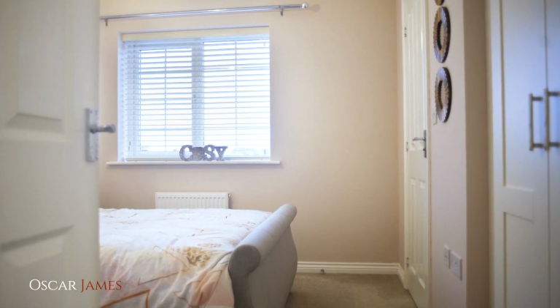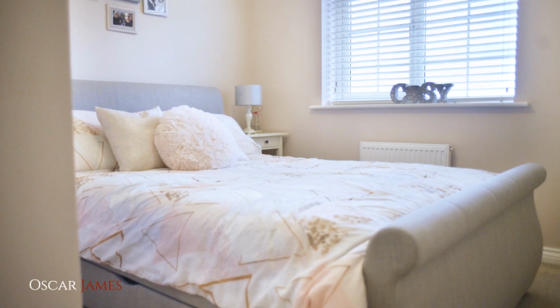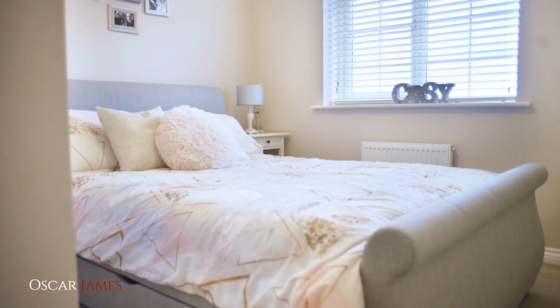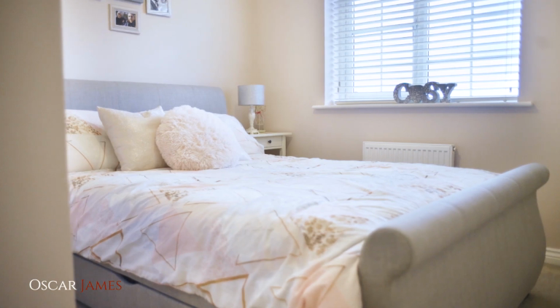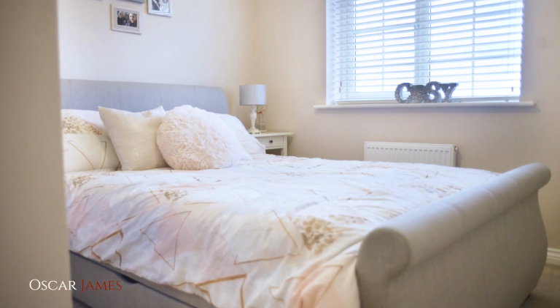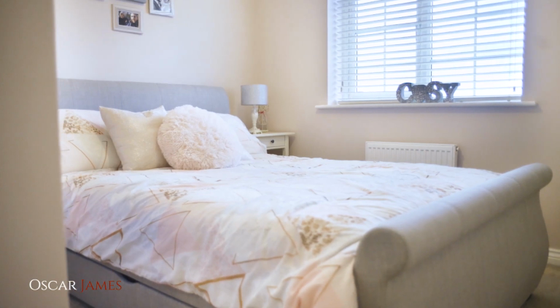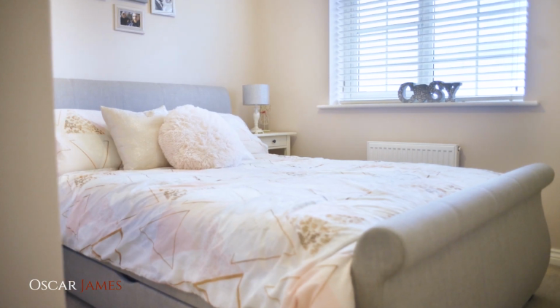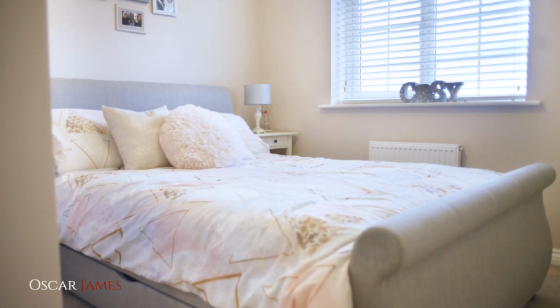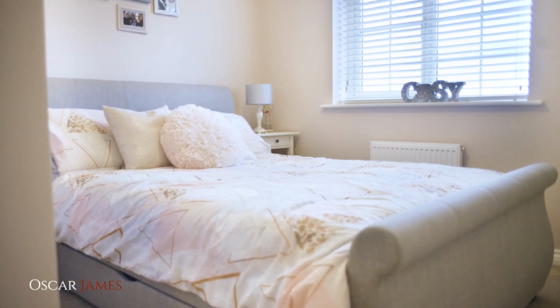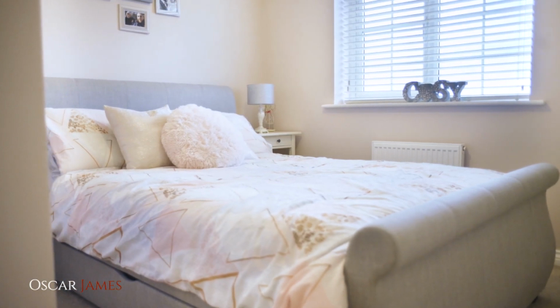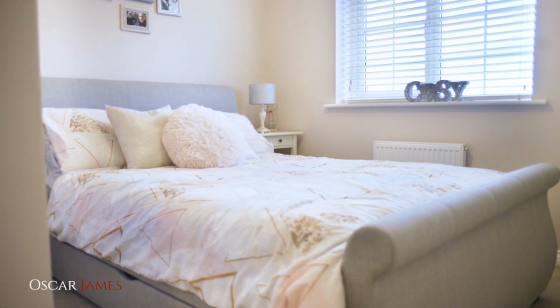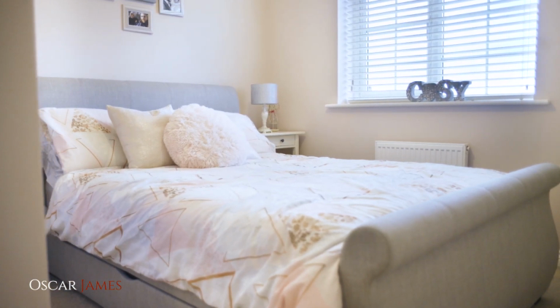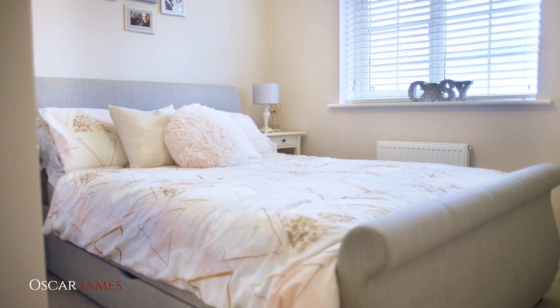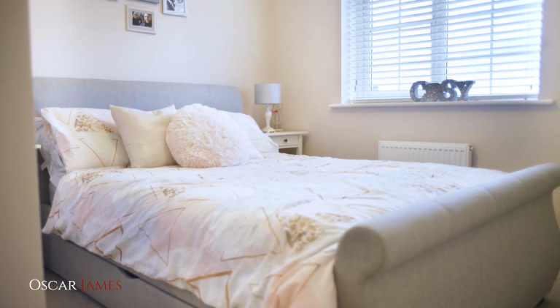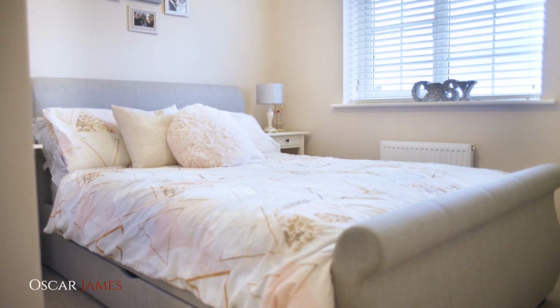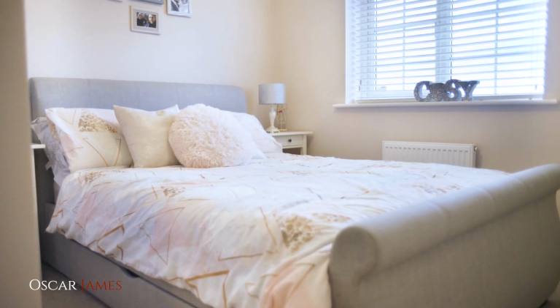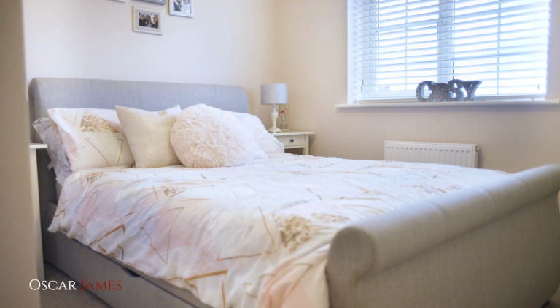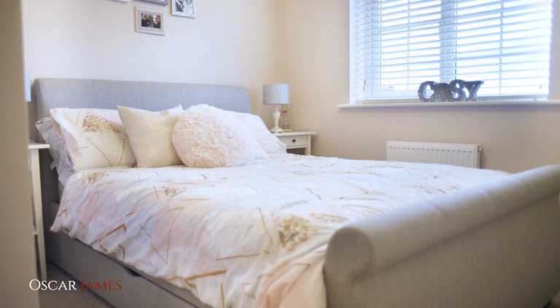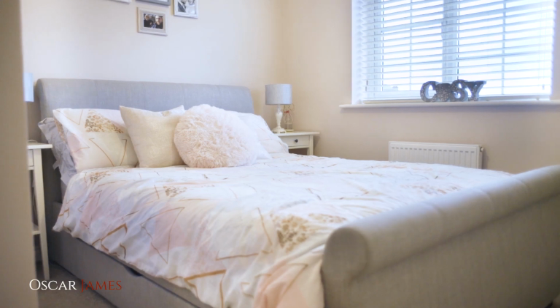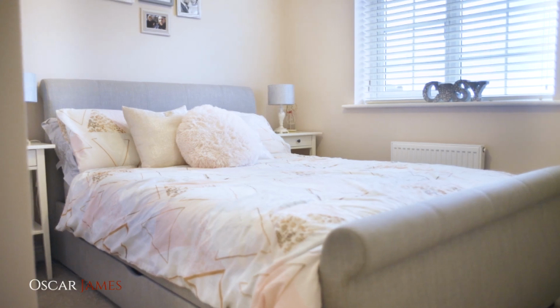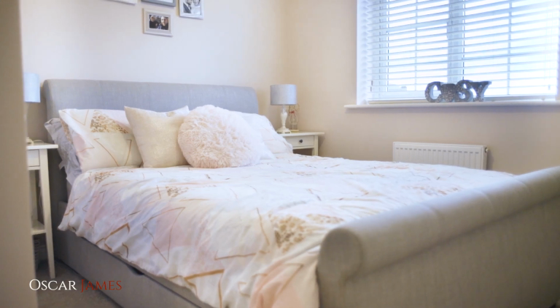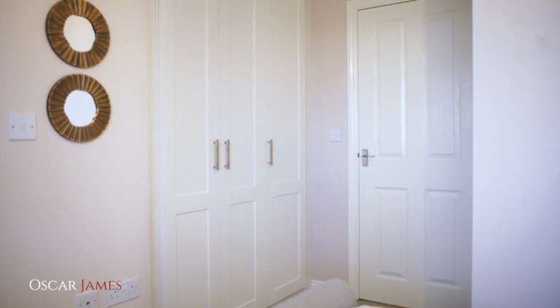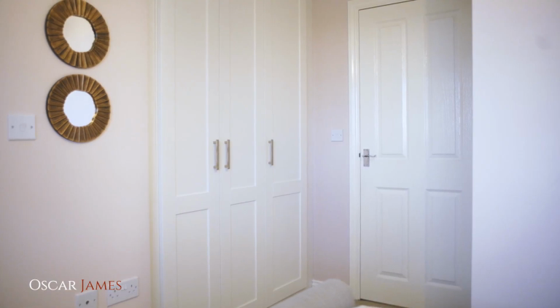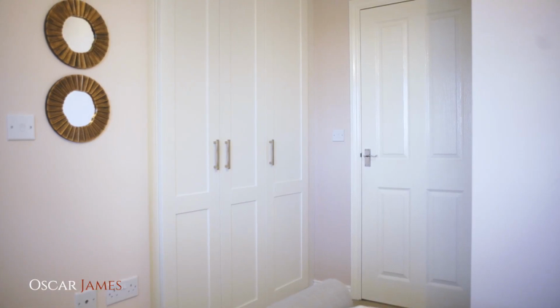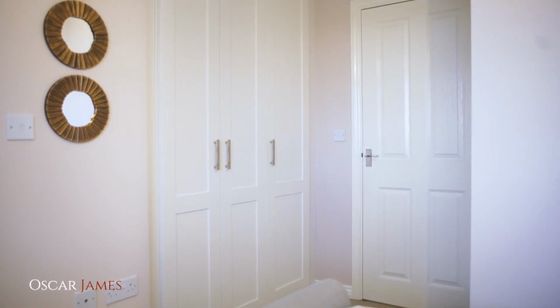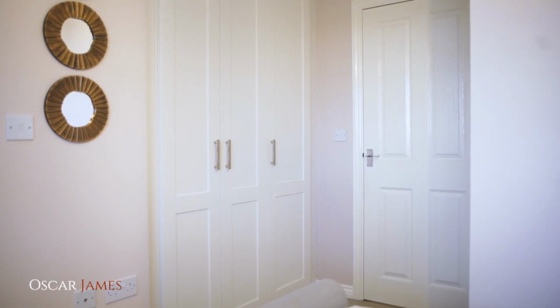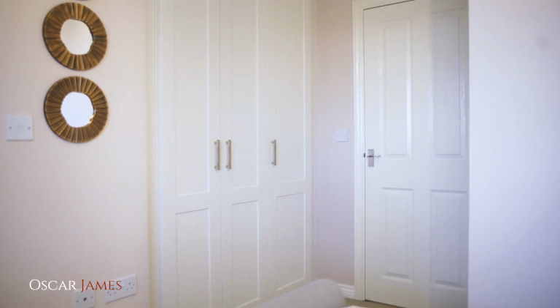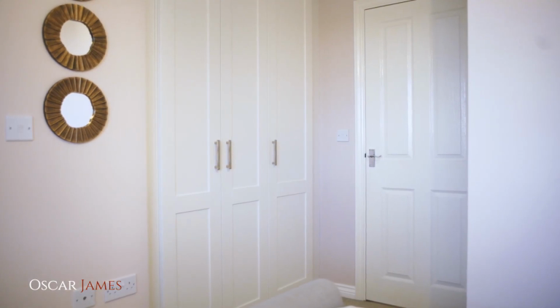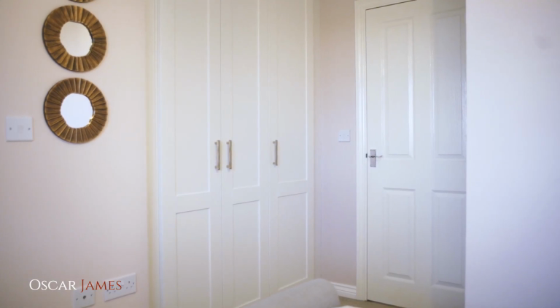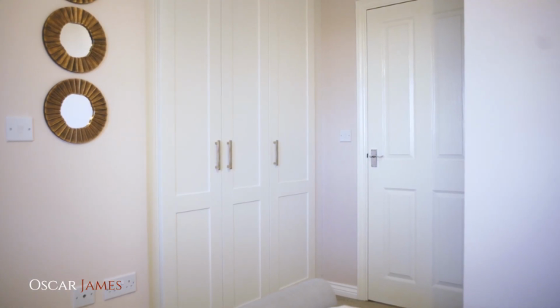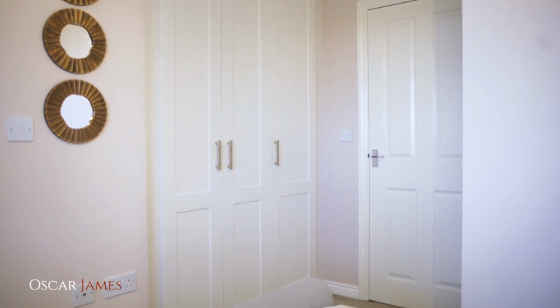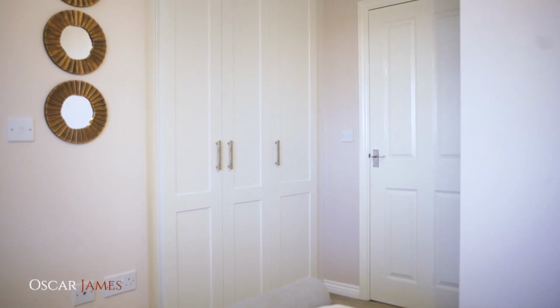This is the master bedroom. As you can see, it's beautifully decorated, has fitted wardrobes and an ensuite shower room.